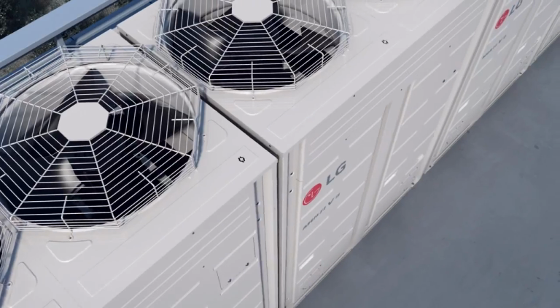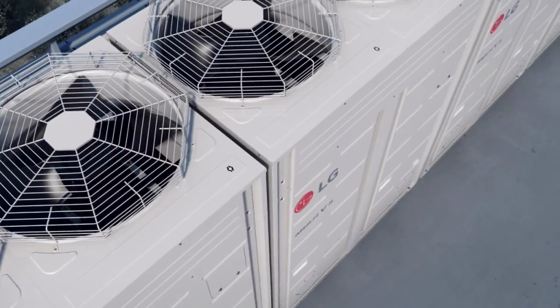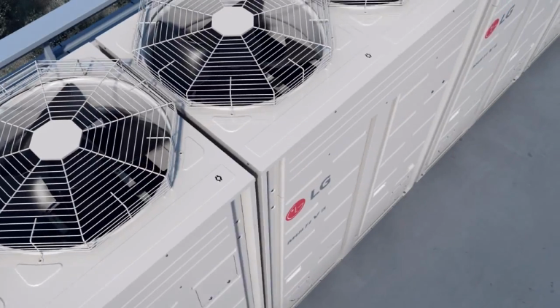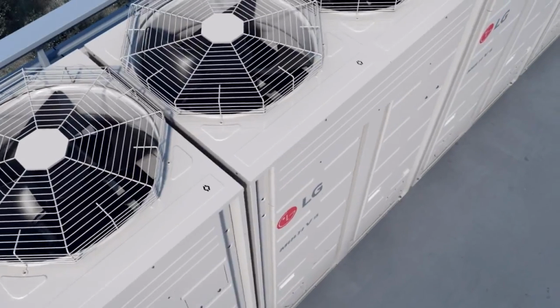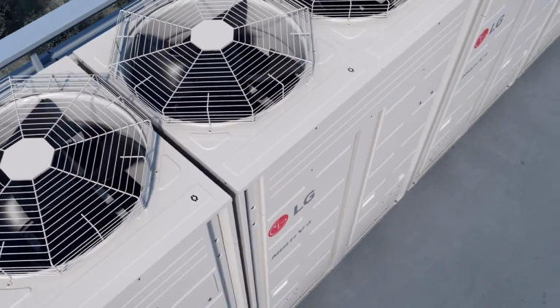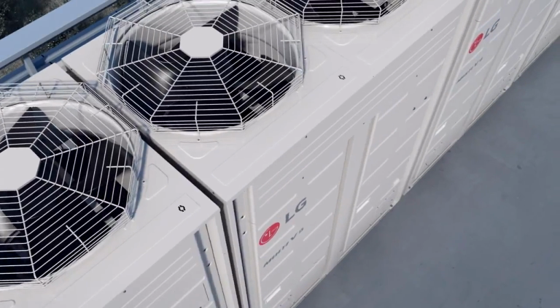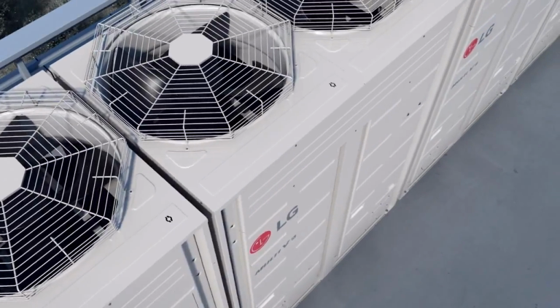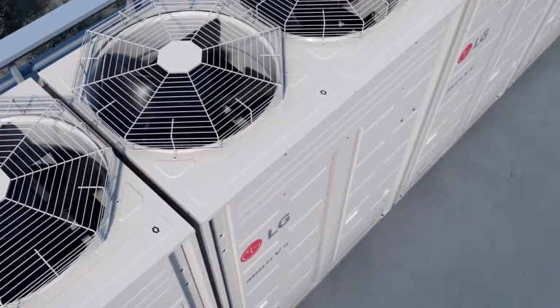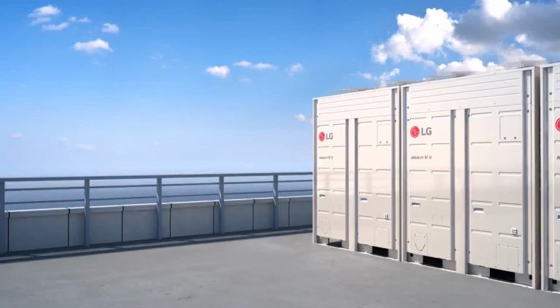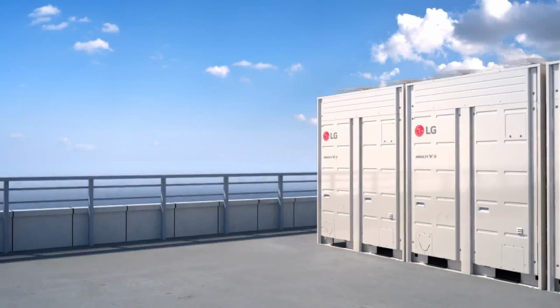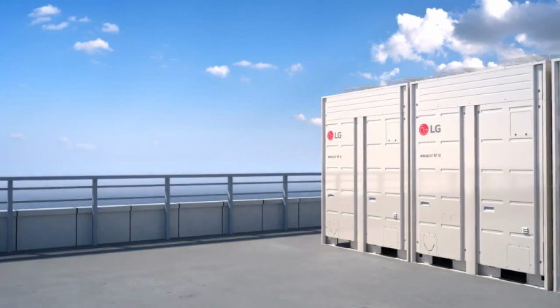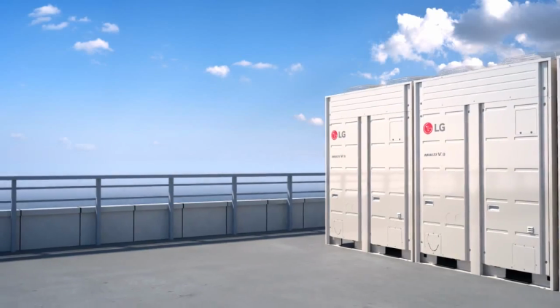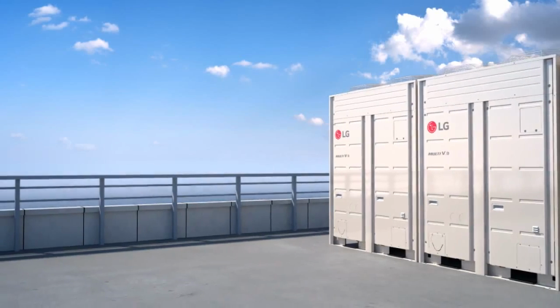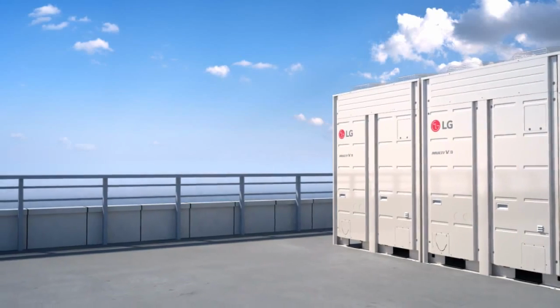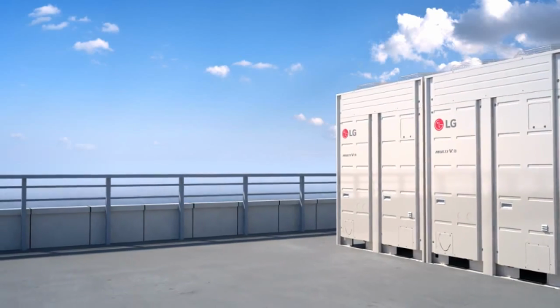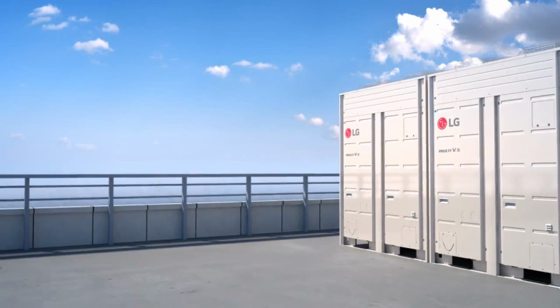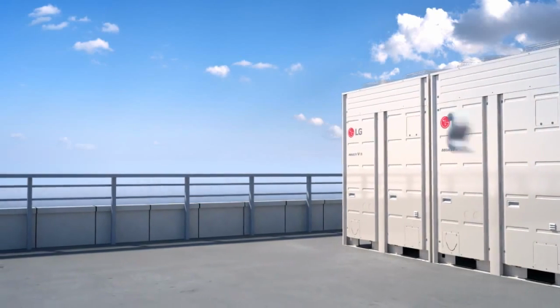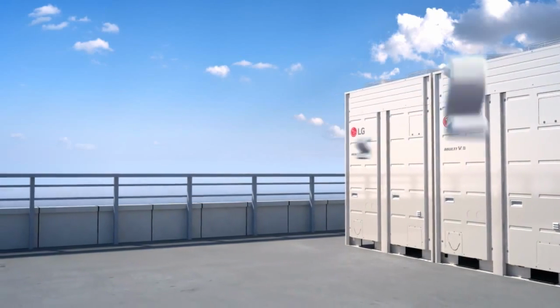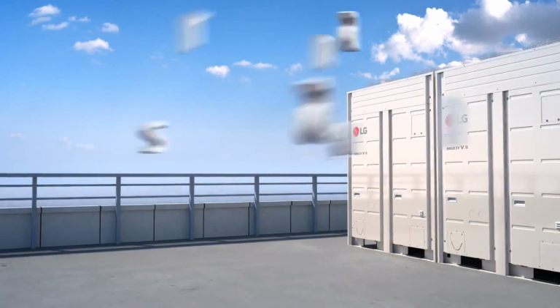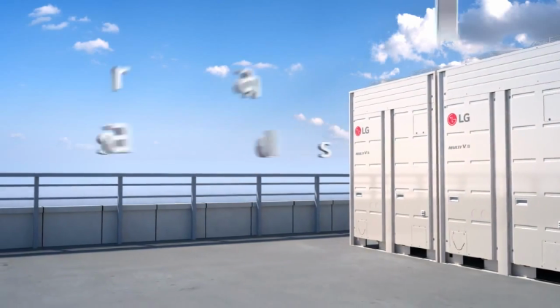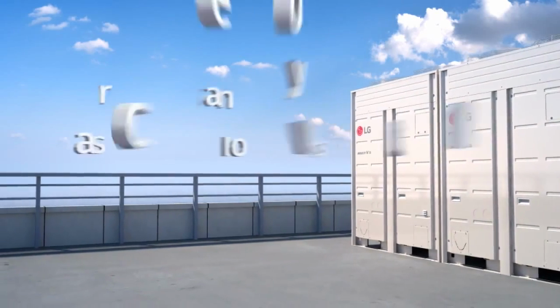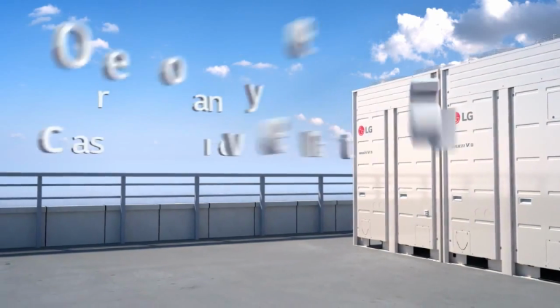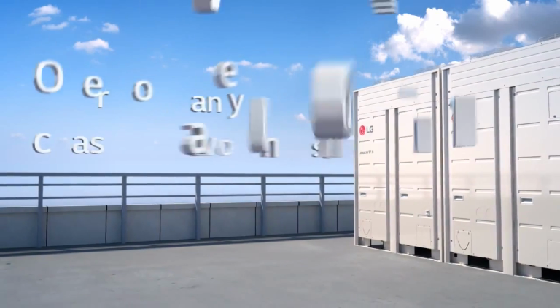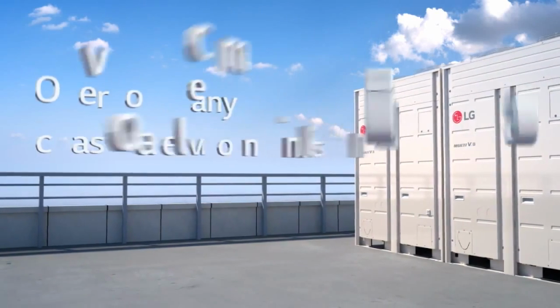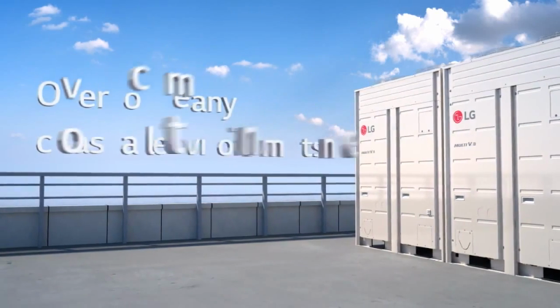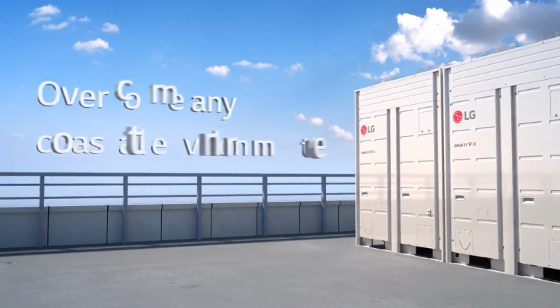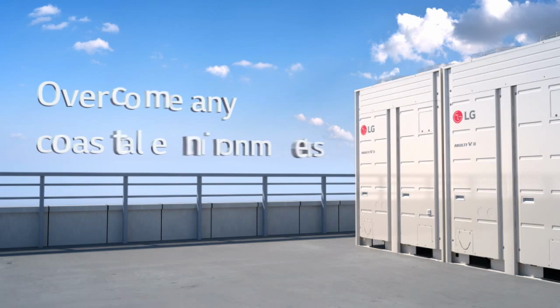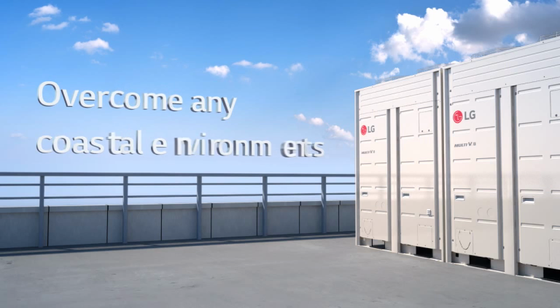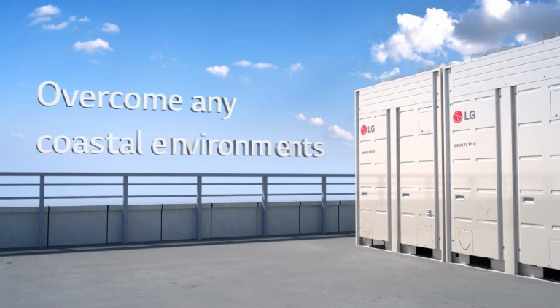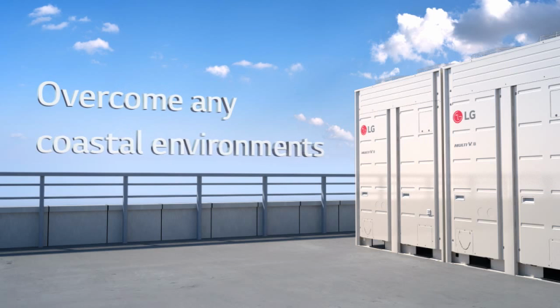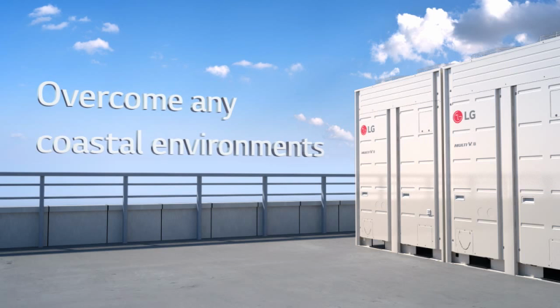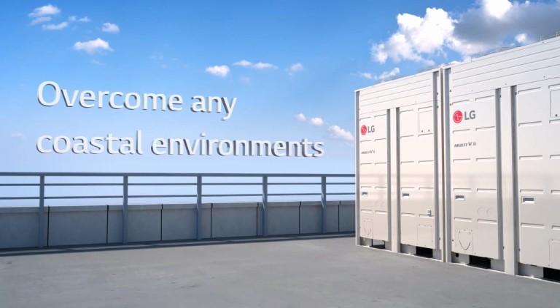With LG corrosion resistance, overcome any coastal environments.